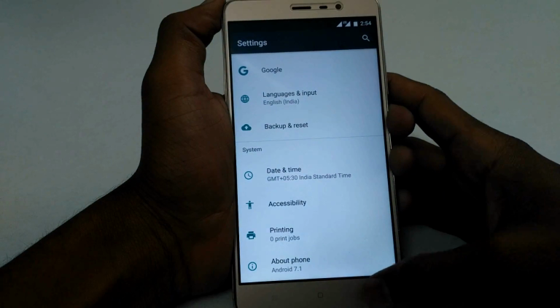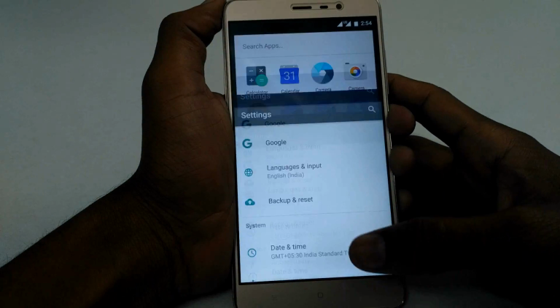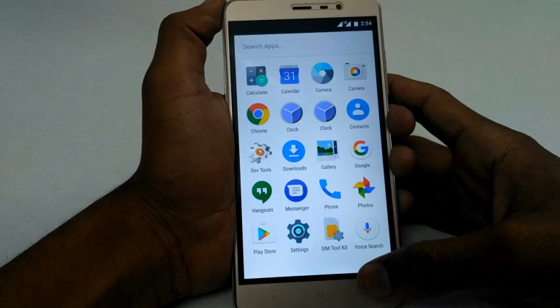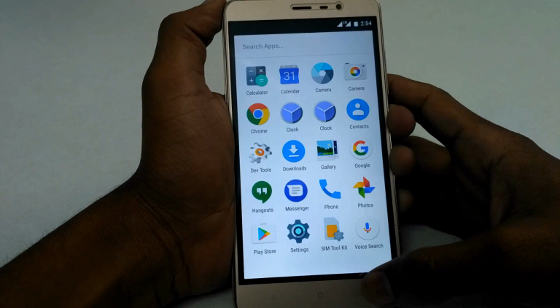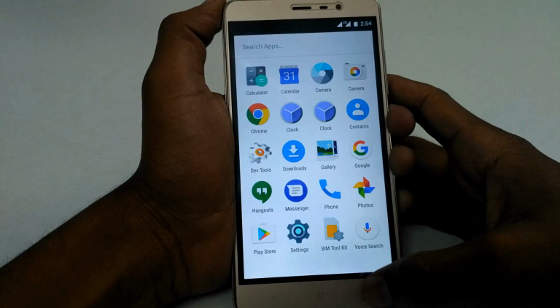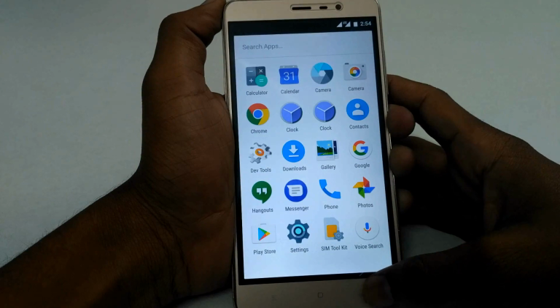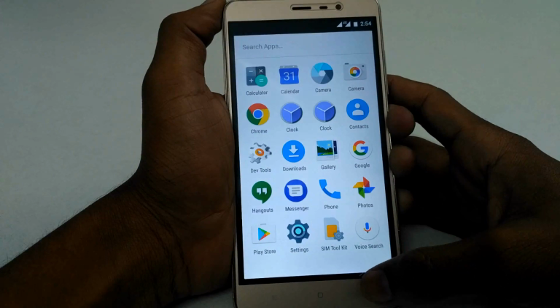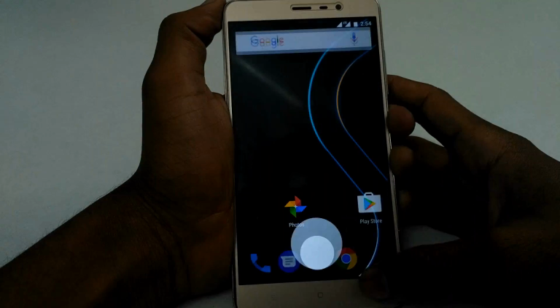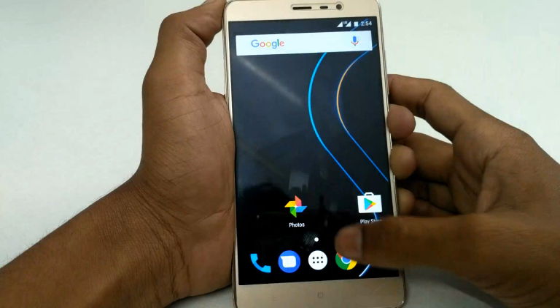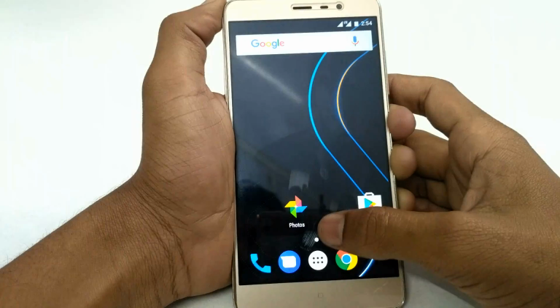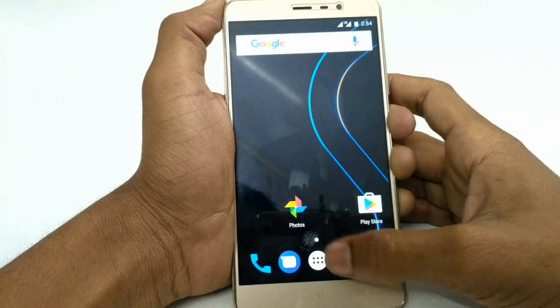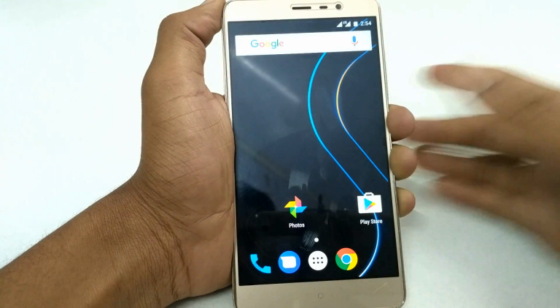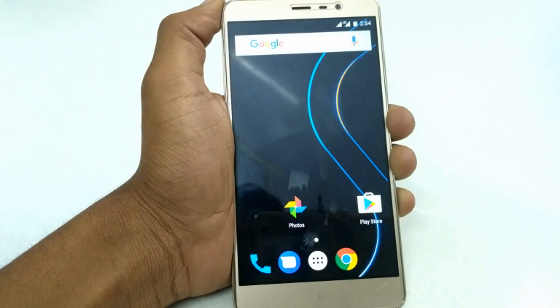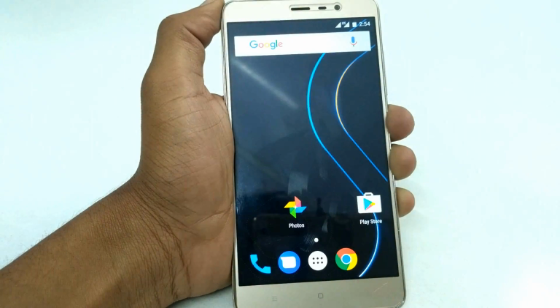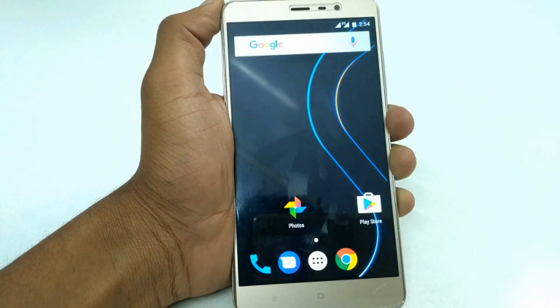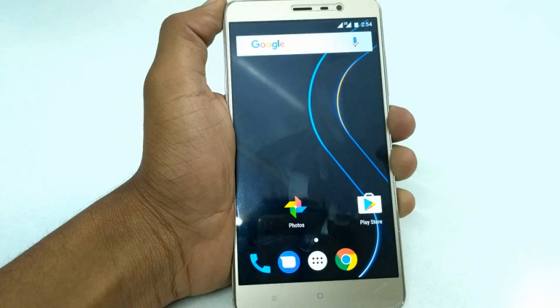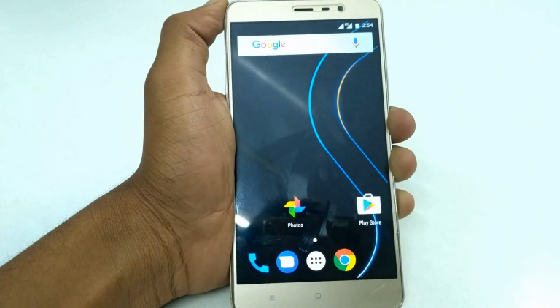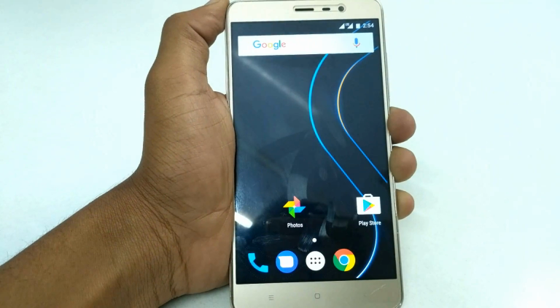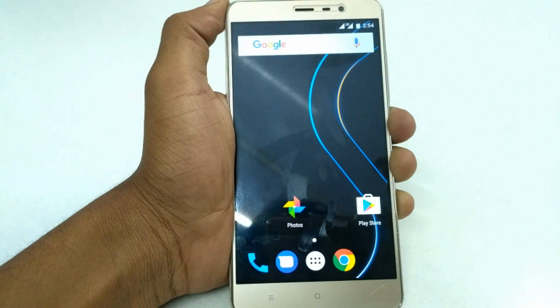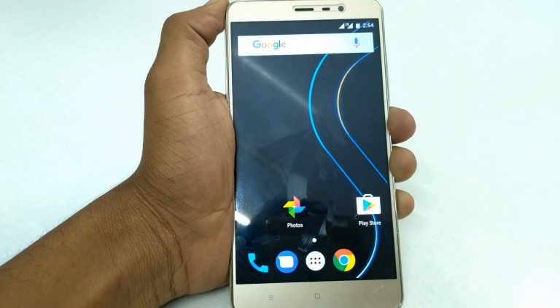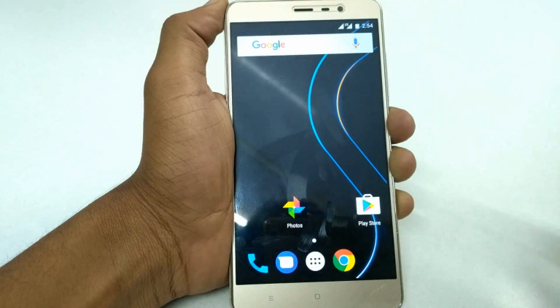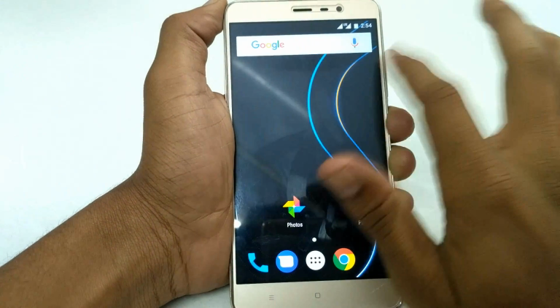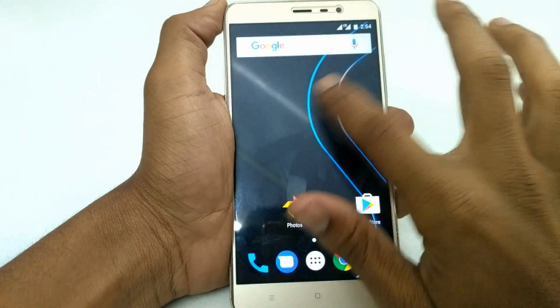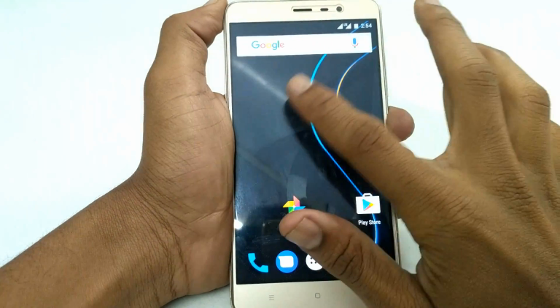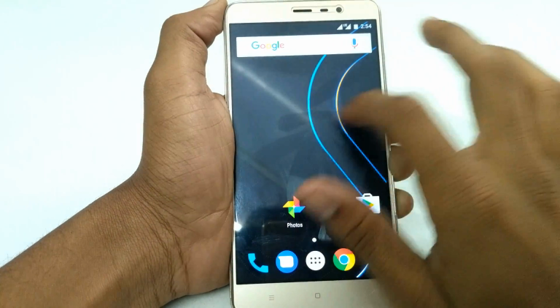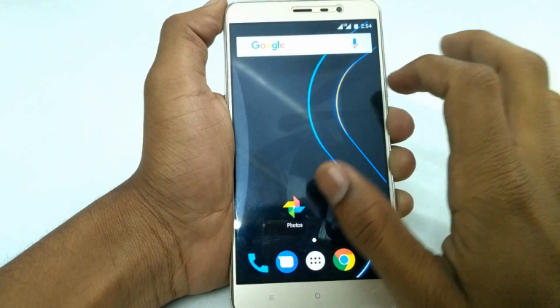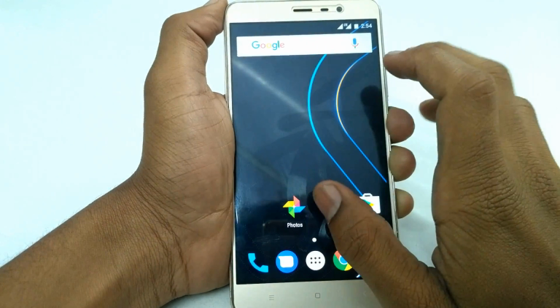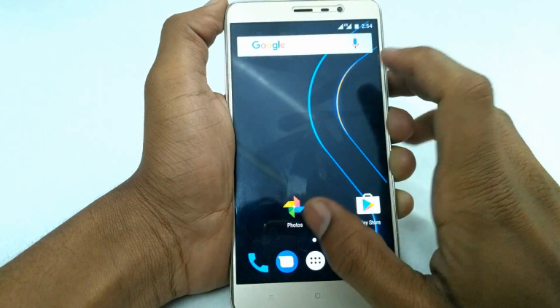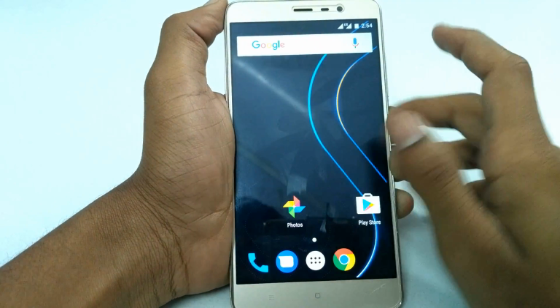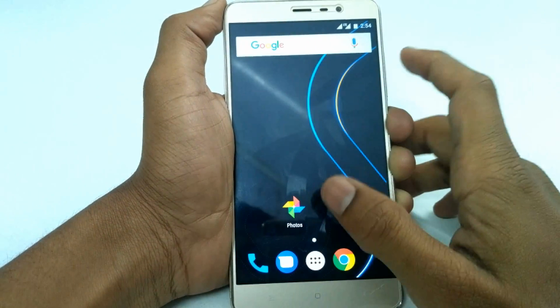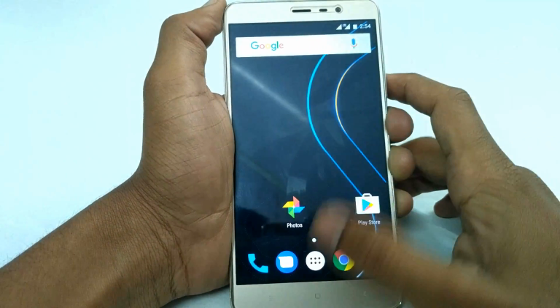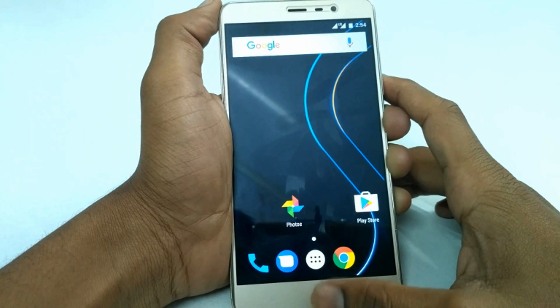That's all guys! You have successfully installed this ROM on your Redmi Note 3 mobile. Please subscribe to the channel to view more videos like this. Thank you!